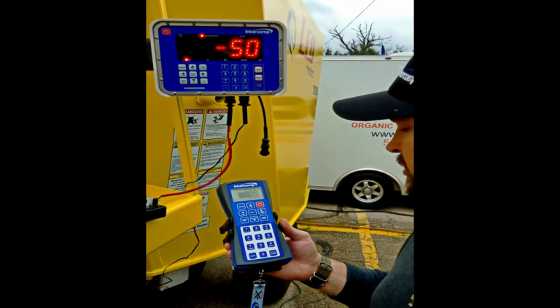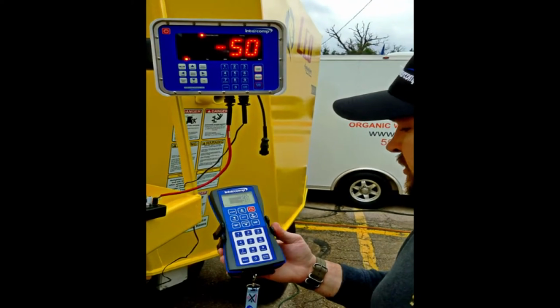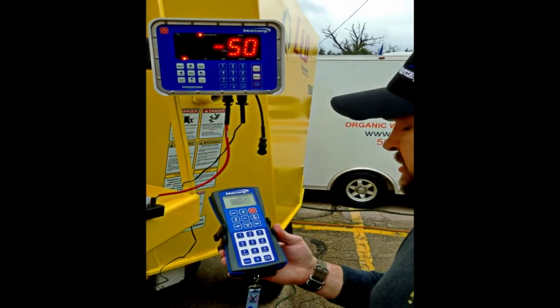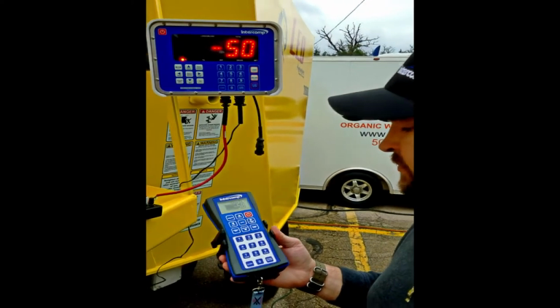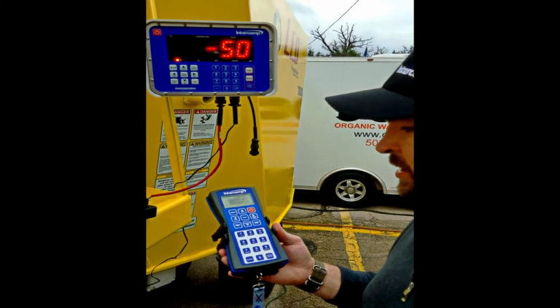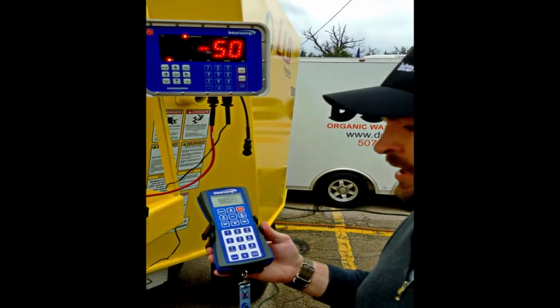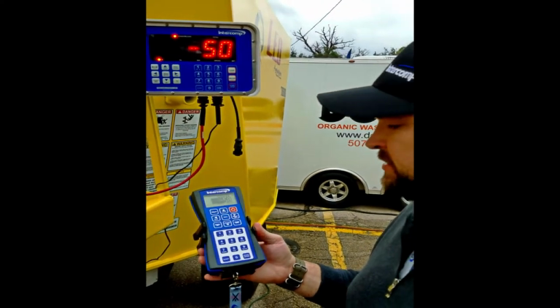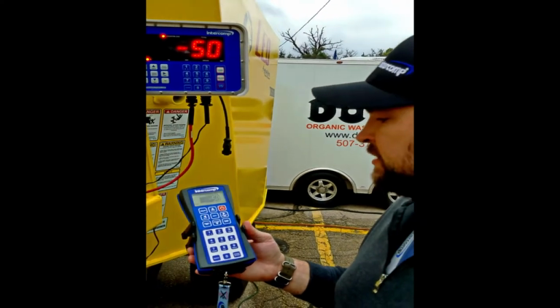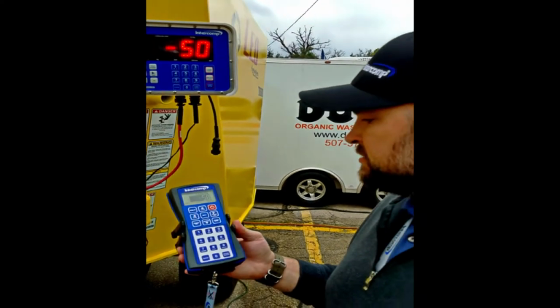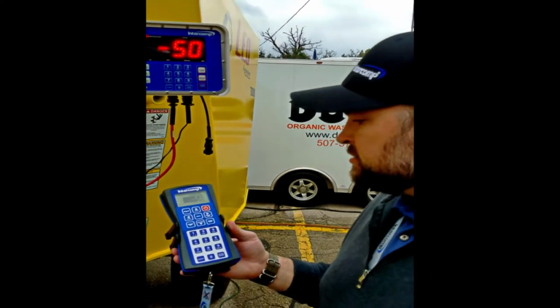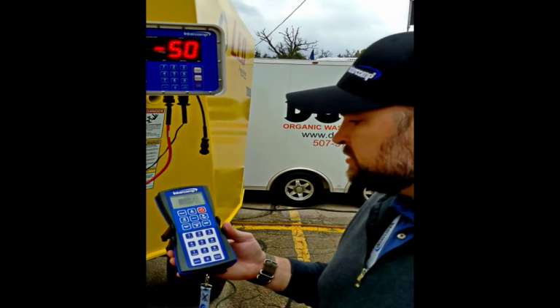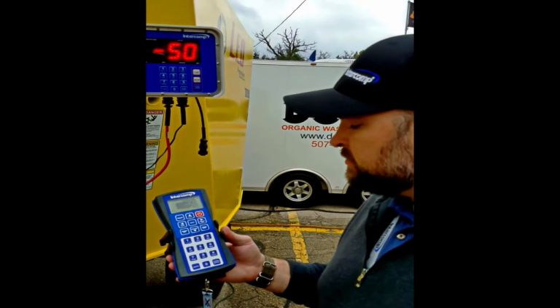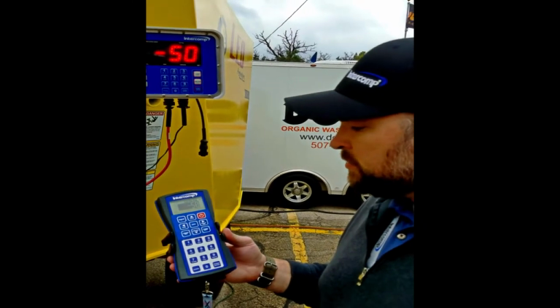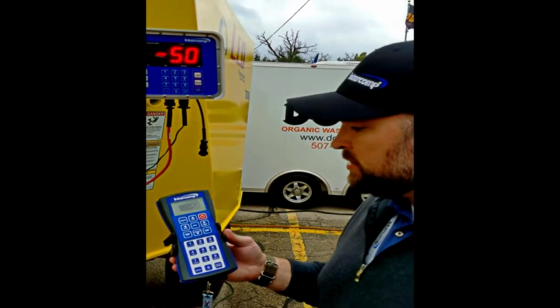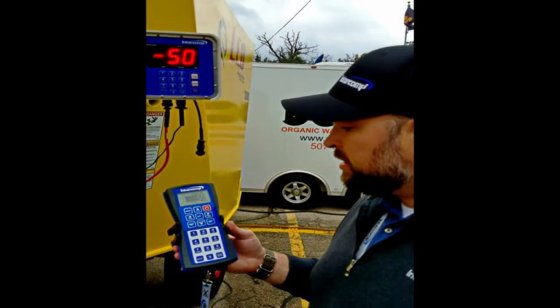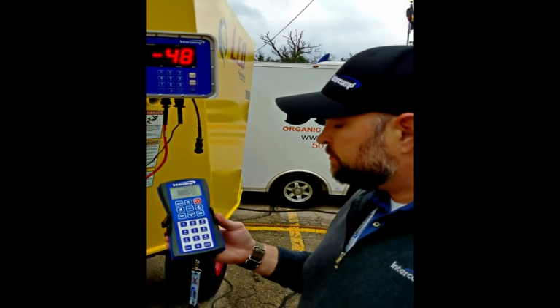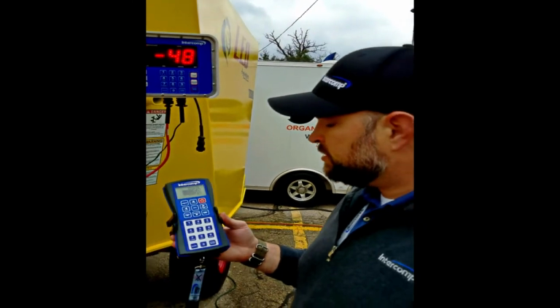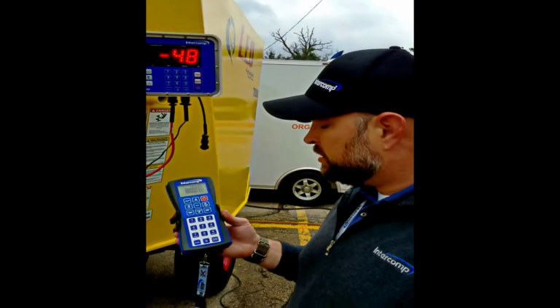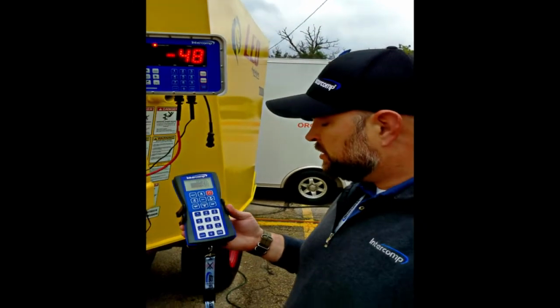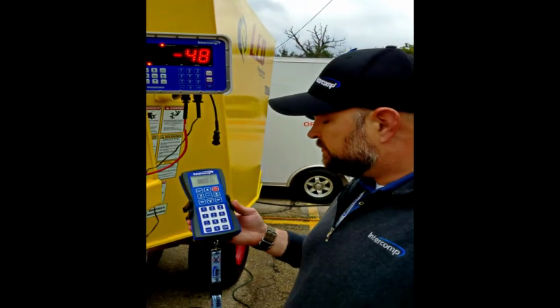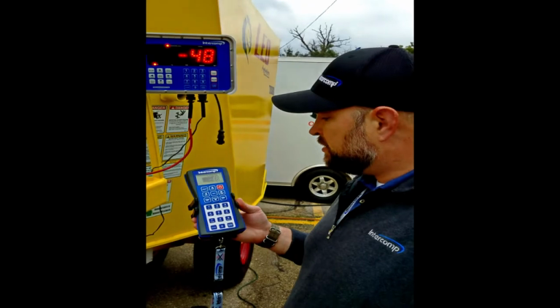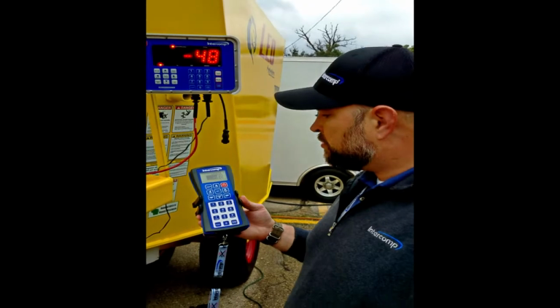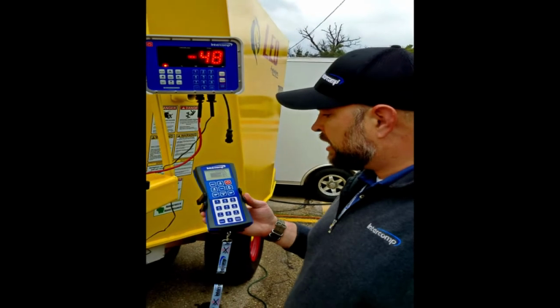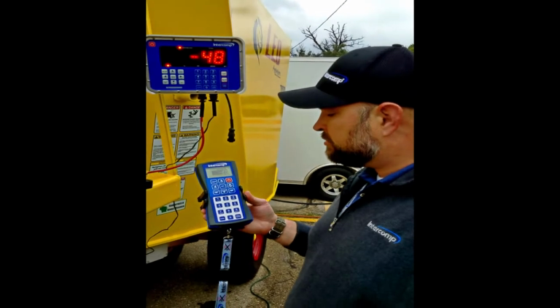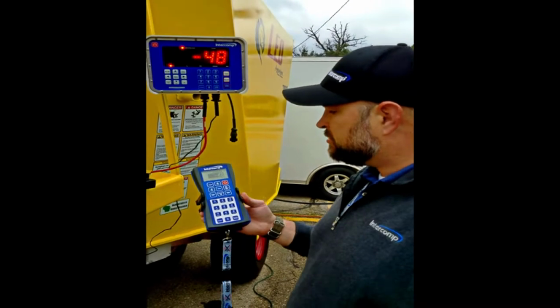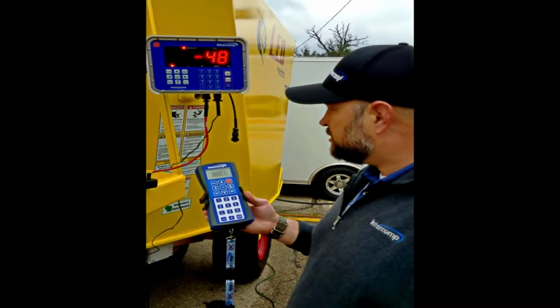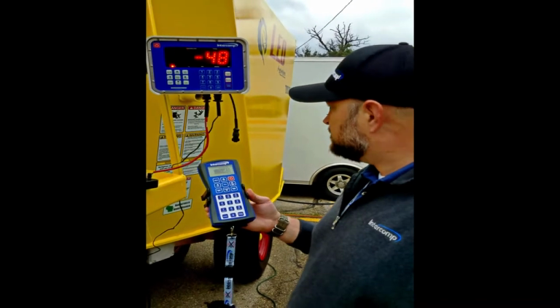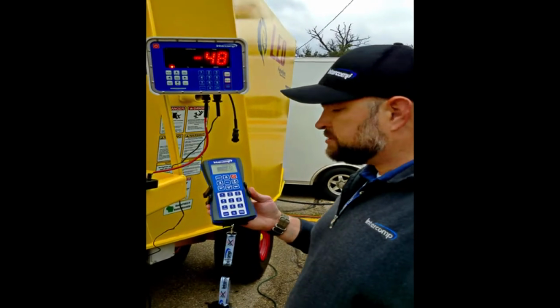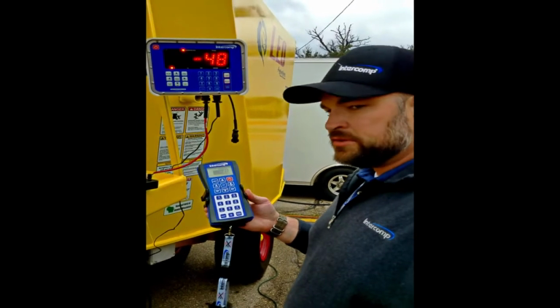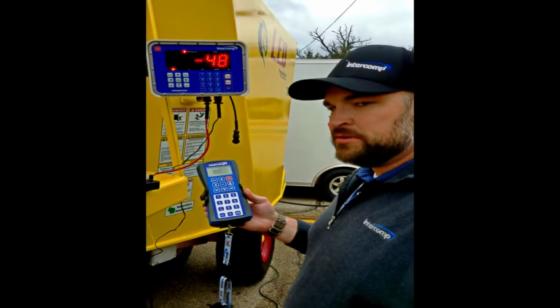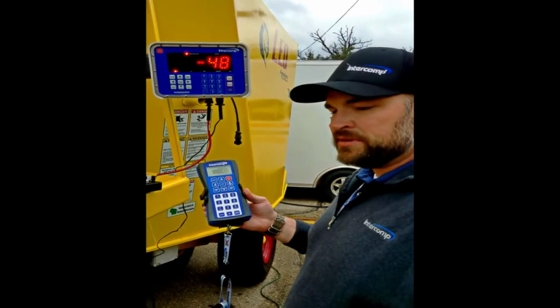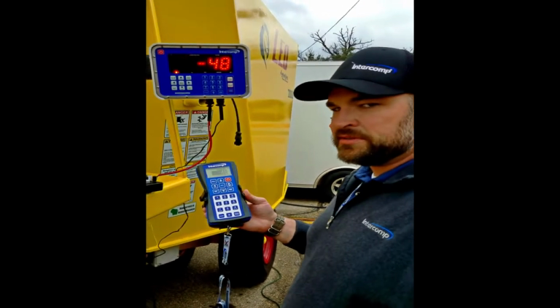This is a very cost-effective solution to help you feed more accurately while using your Leo mixer.